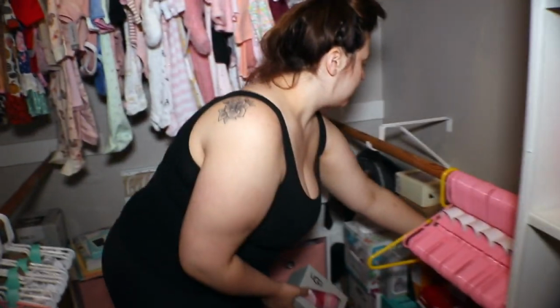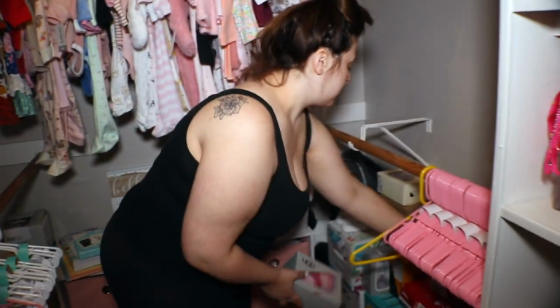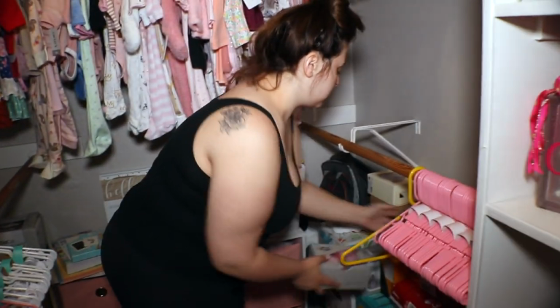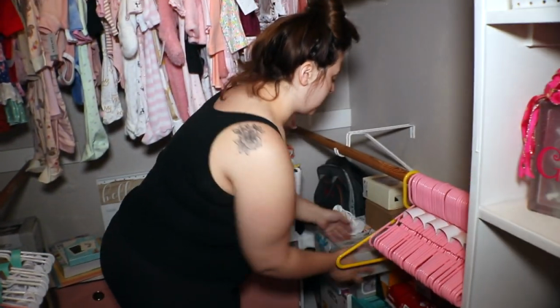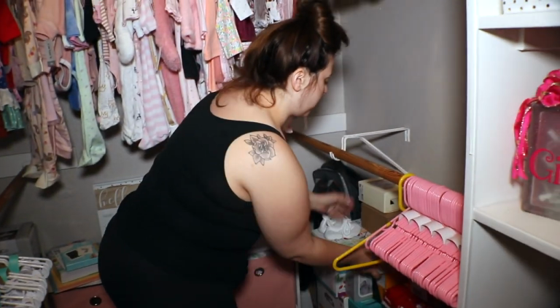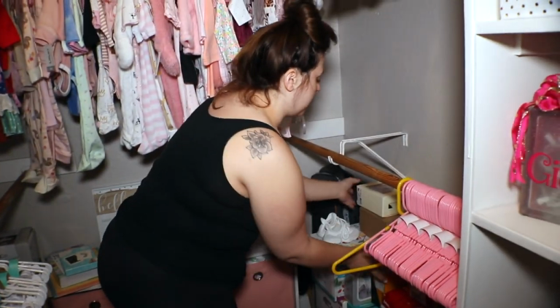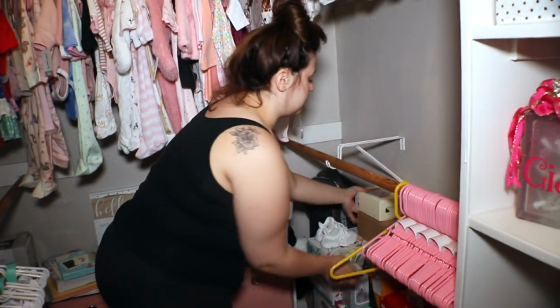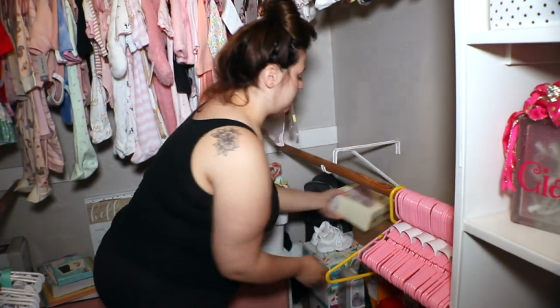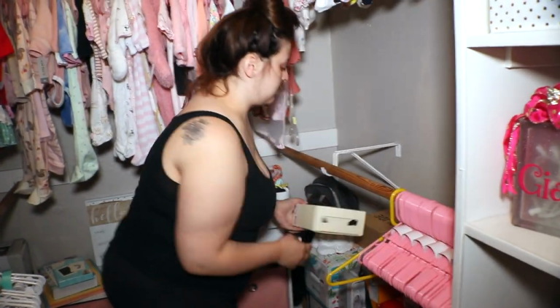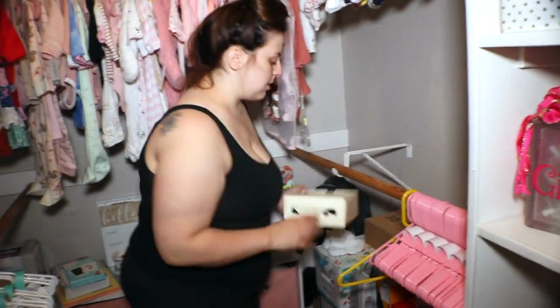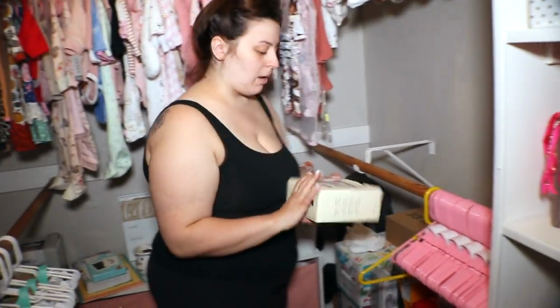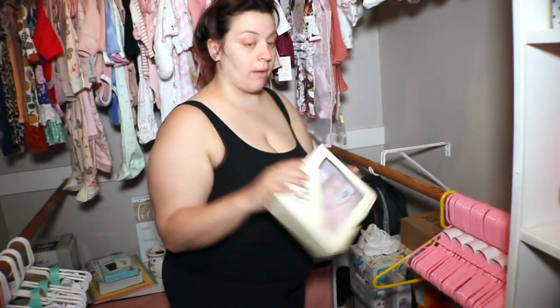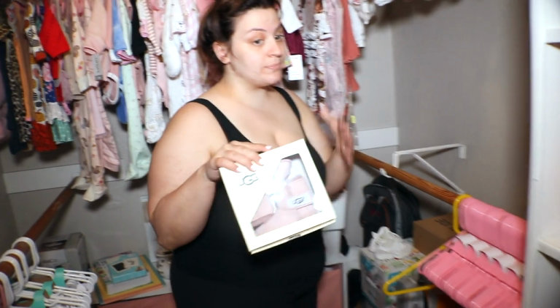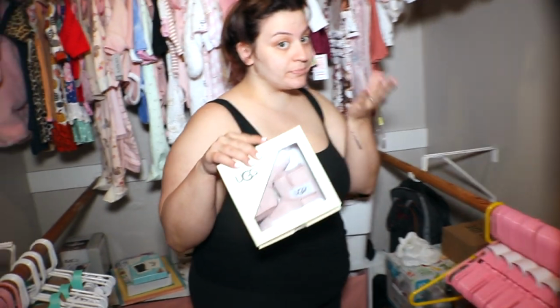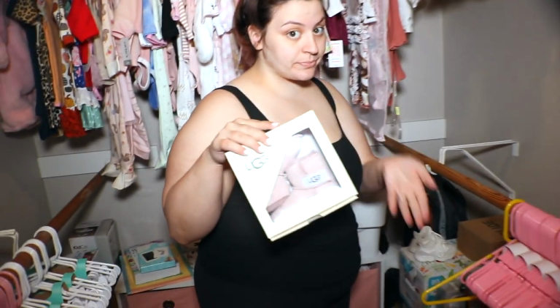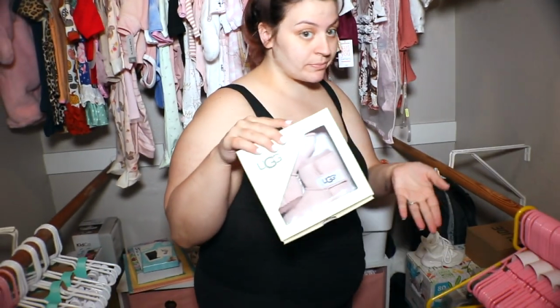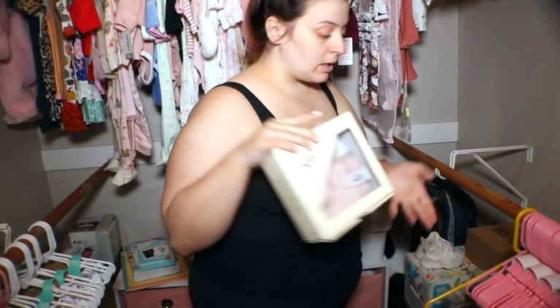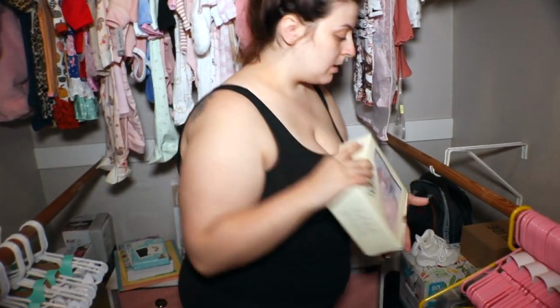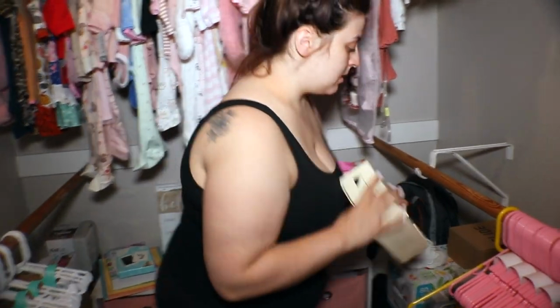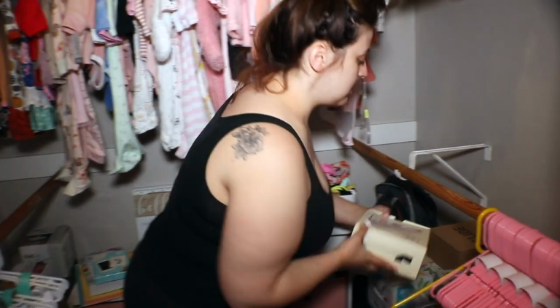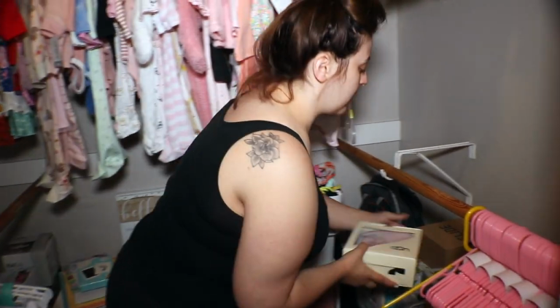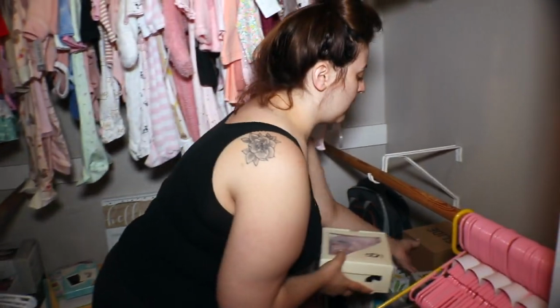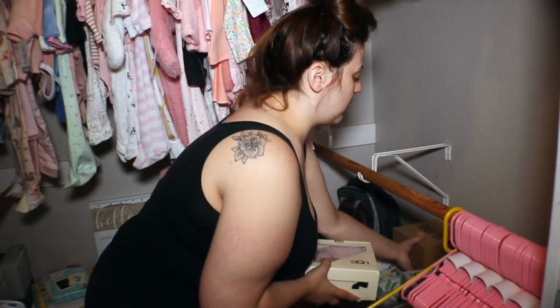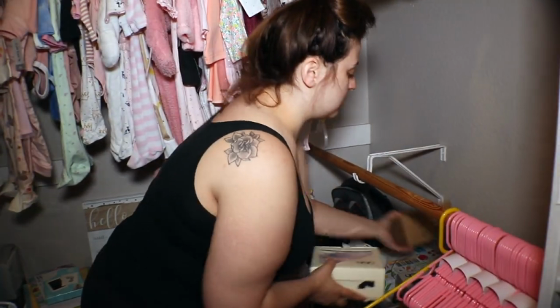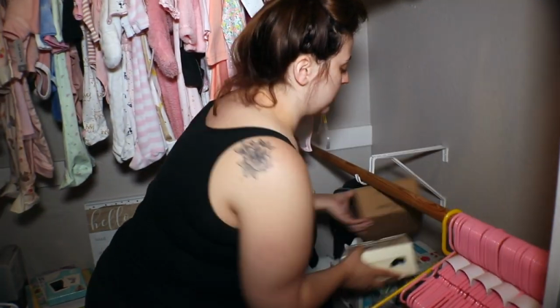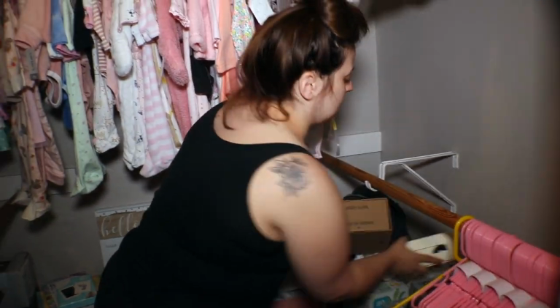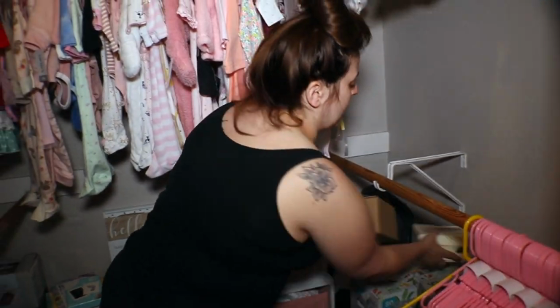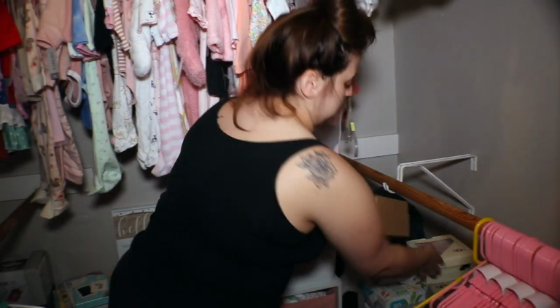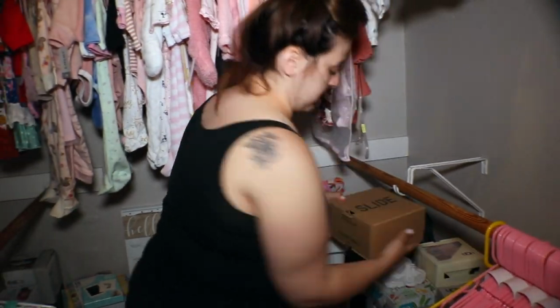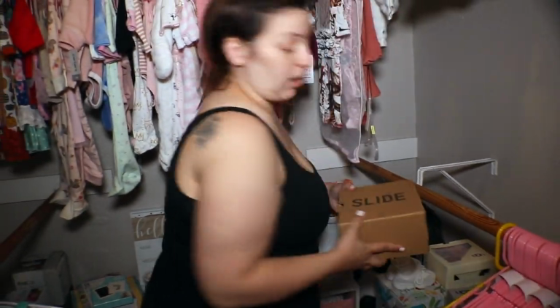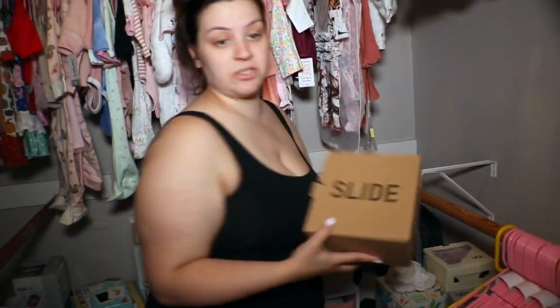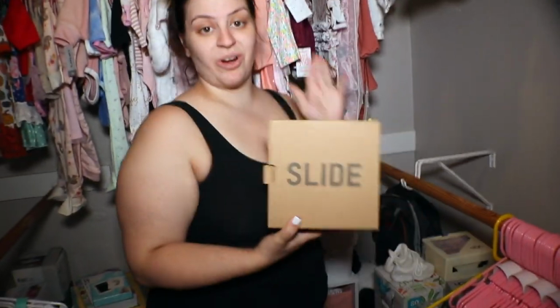She's got more shoes than her mom. It's a nursery slash closet tour.